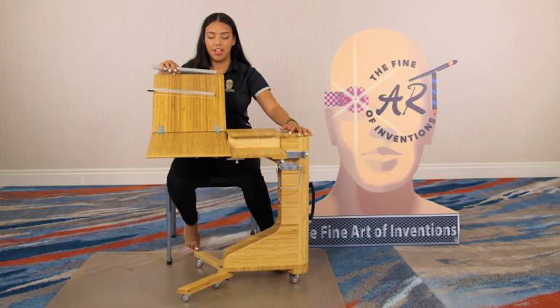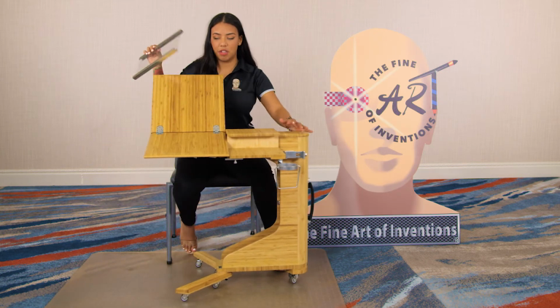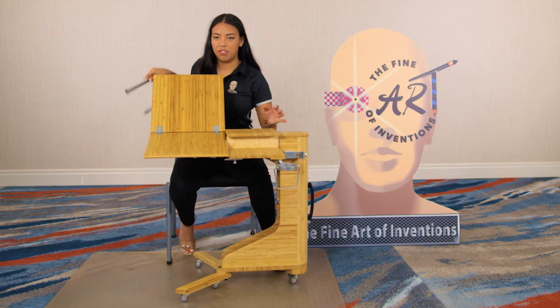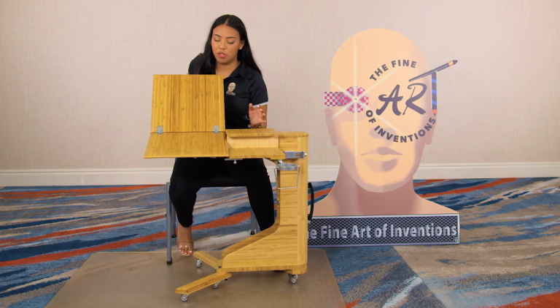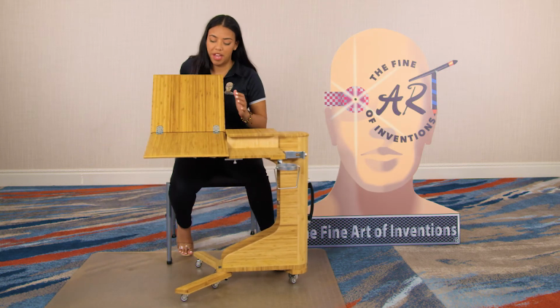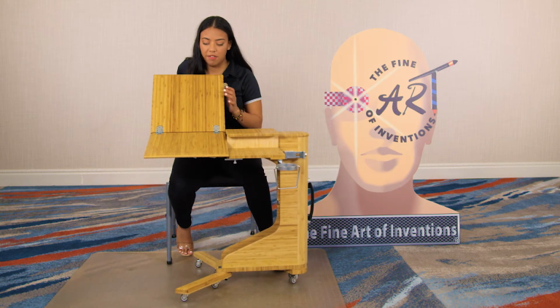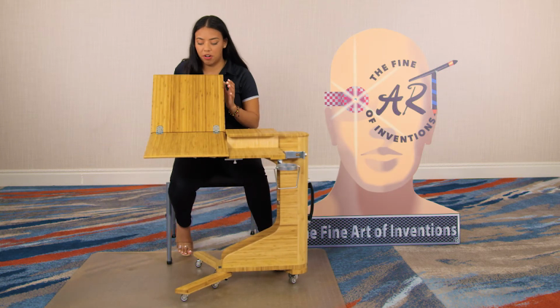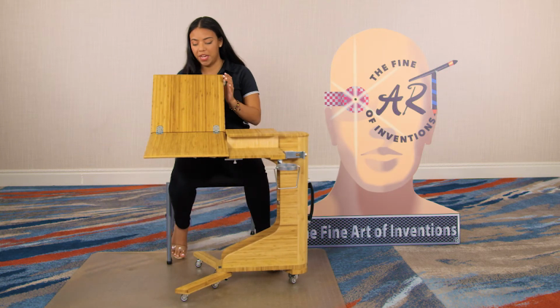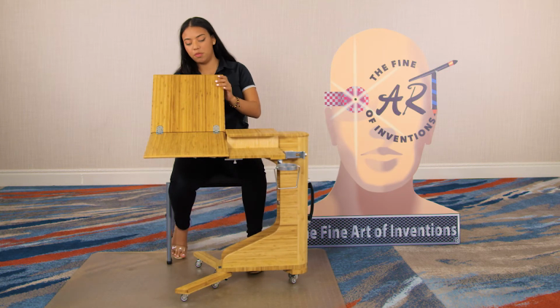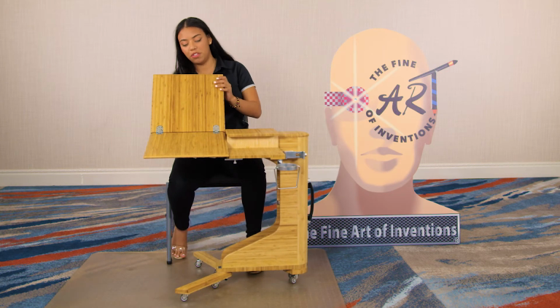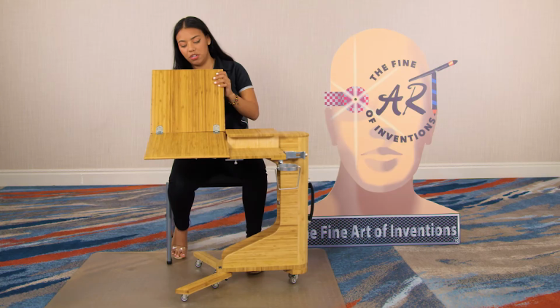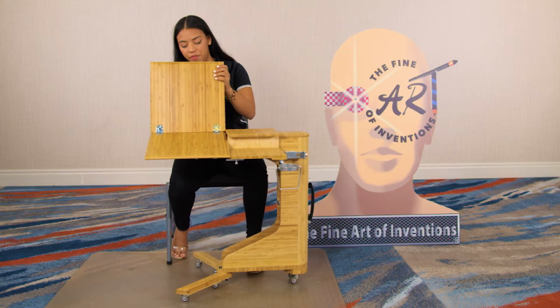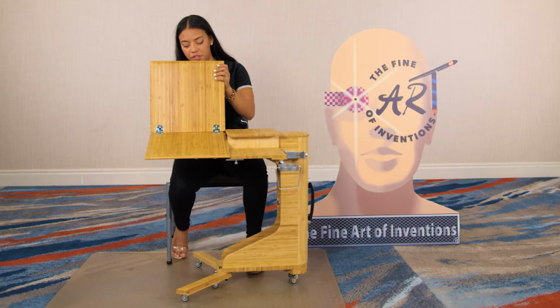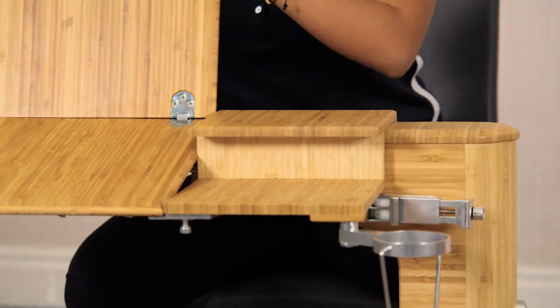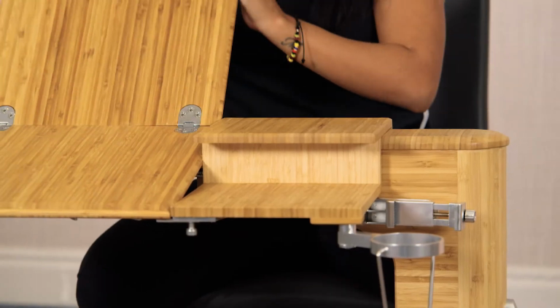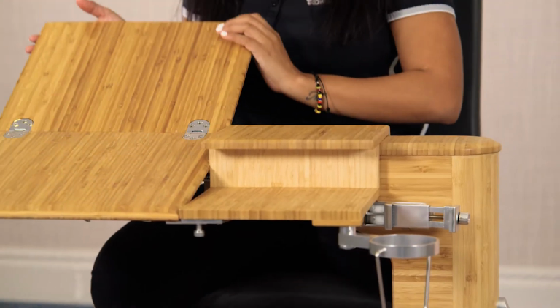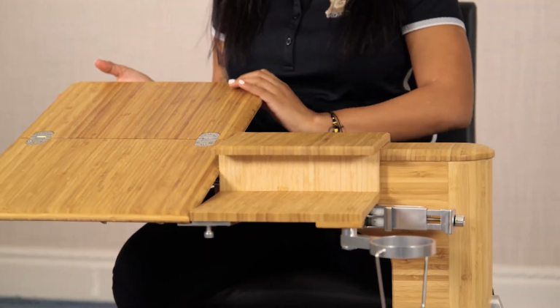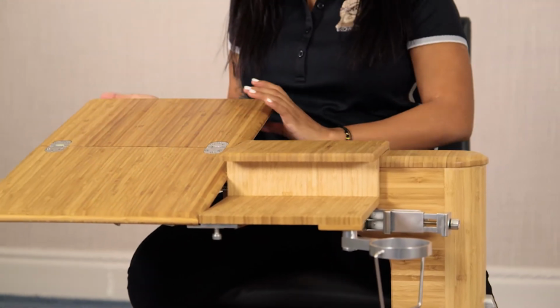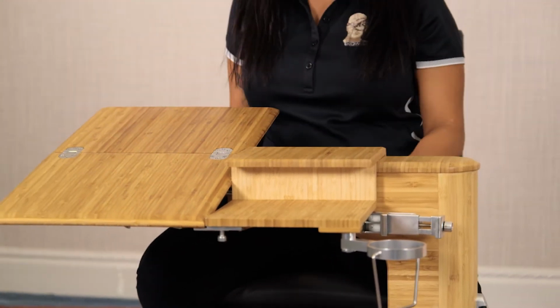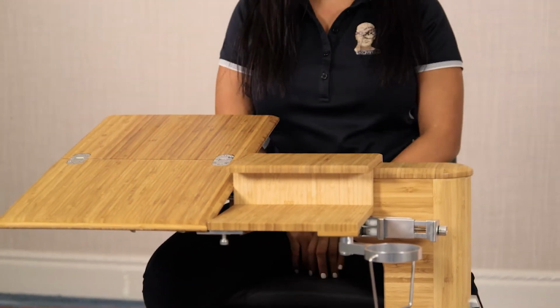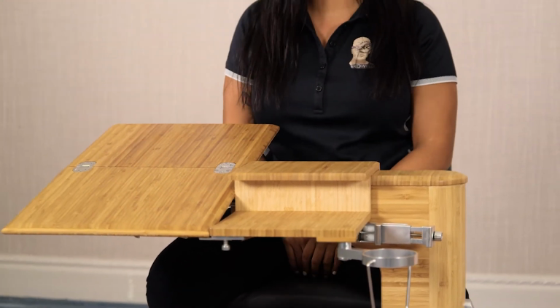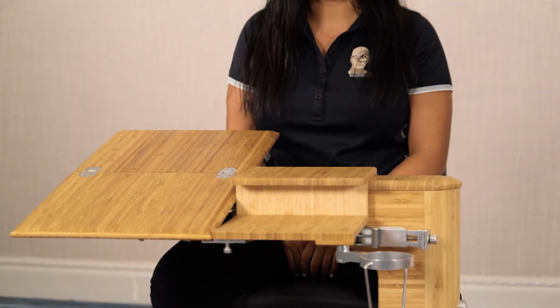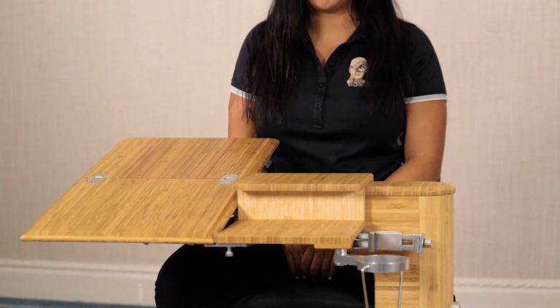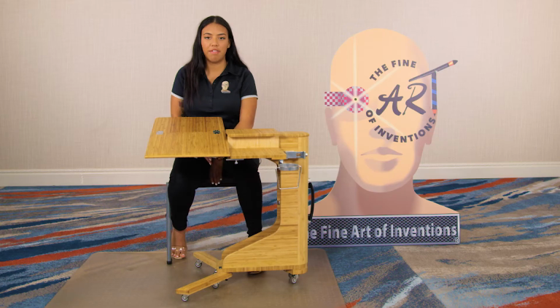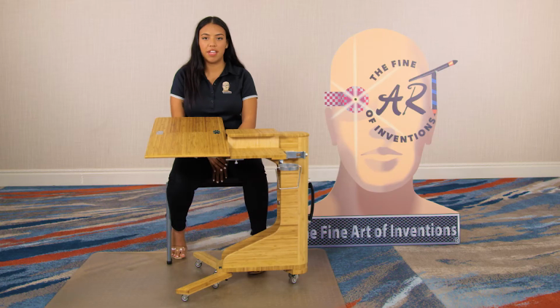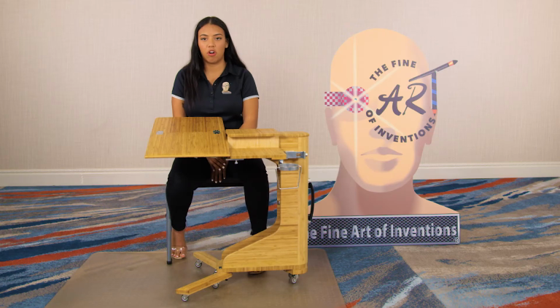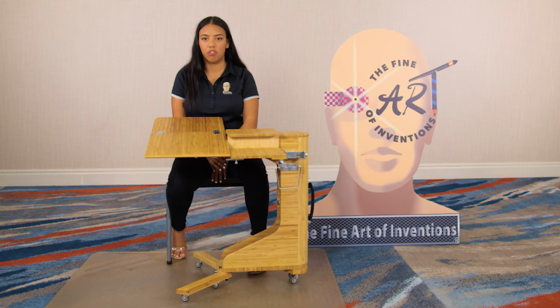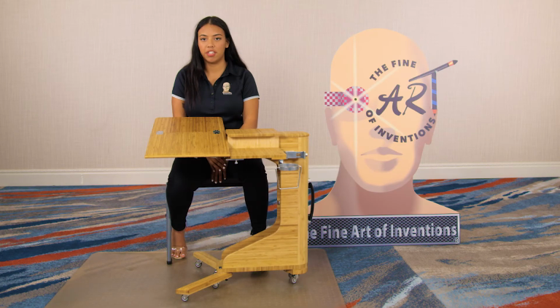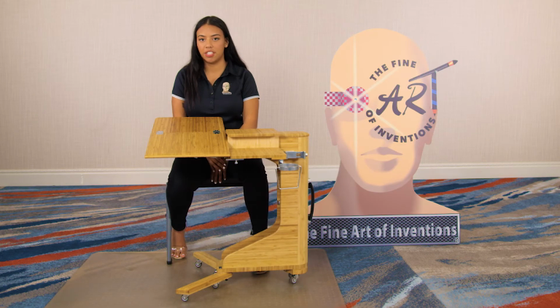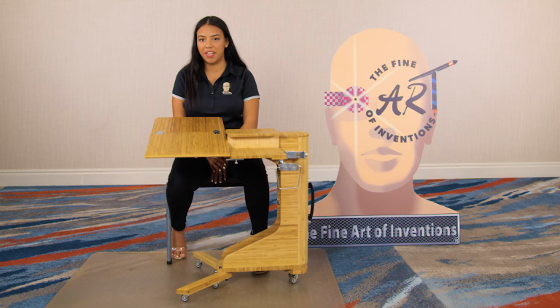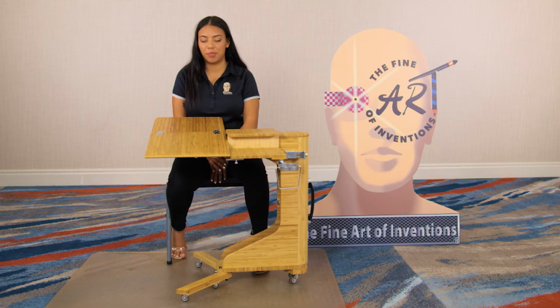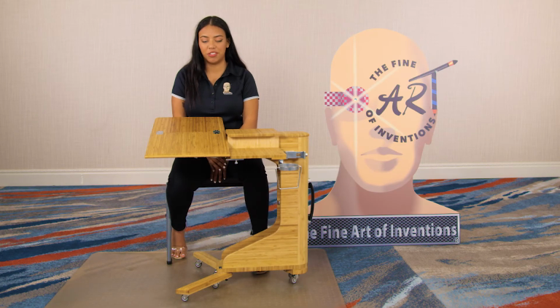Another position we have is our painter's position, where you unhinge this, and here you have it in our drawing and painting position.